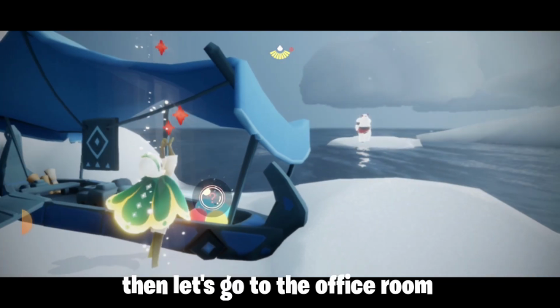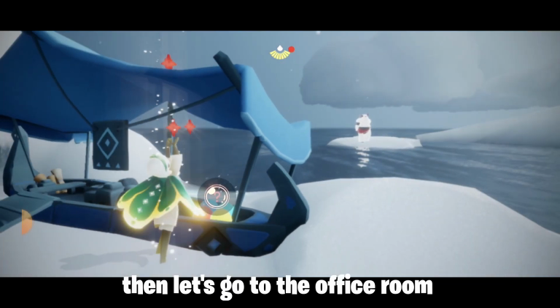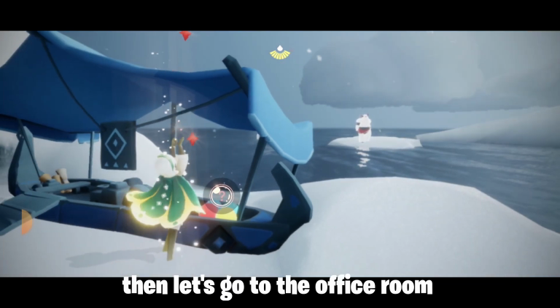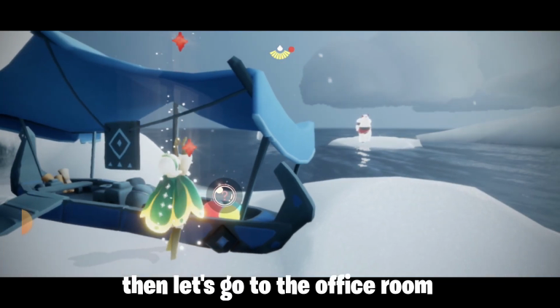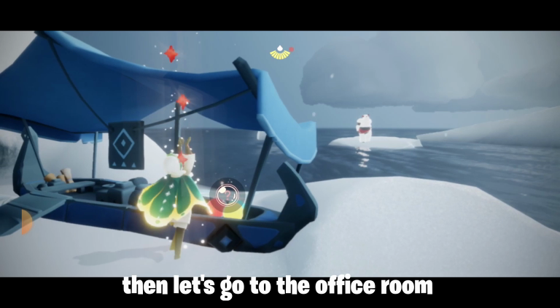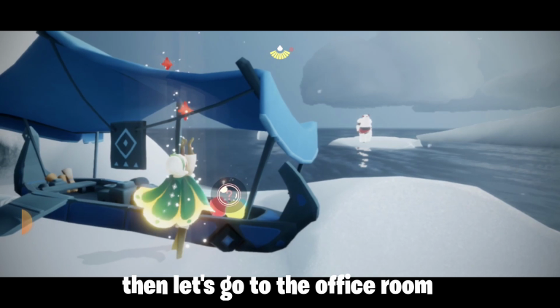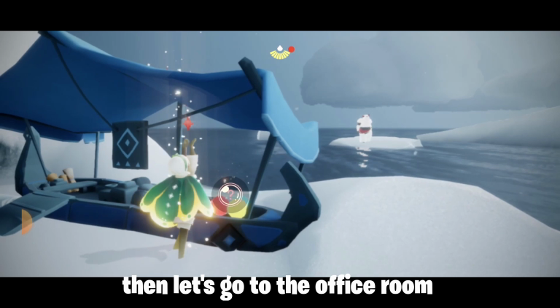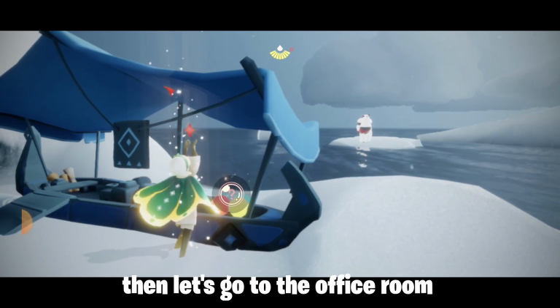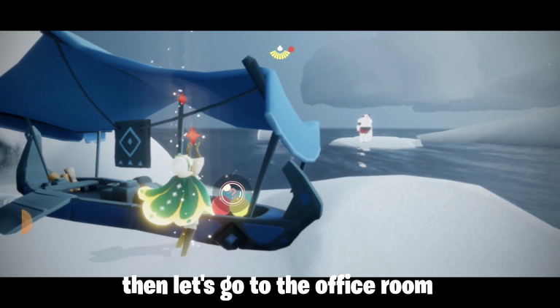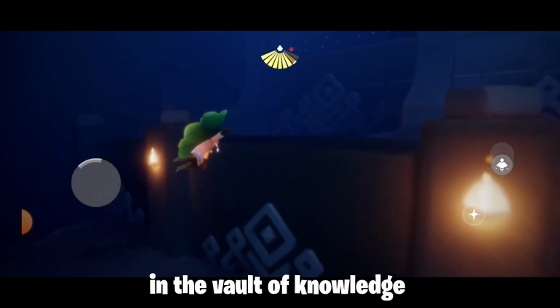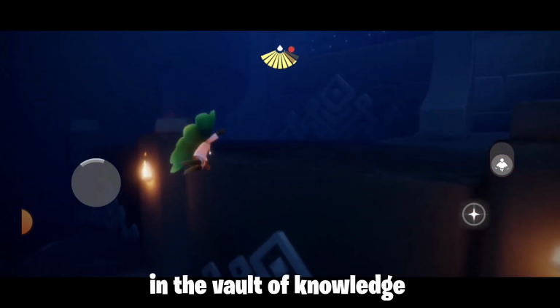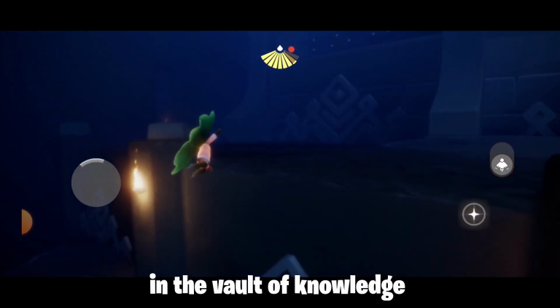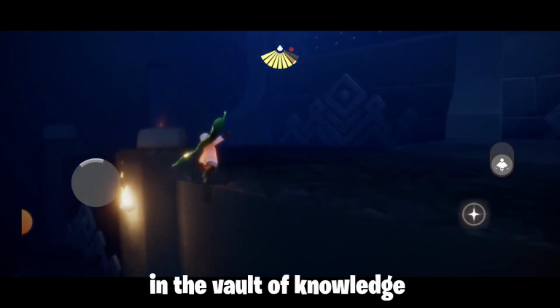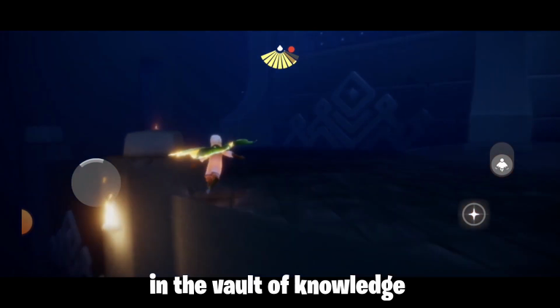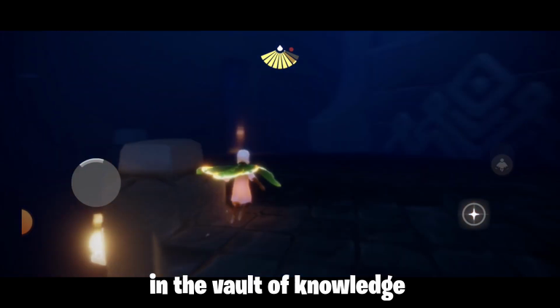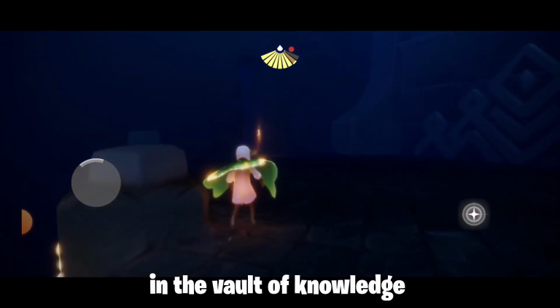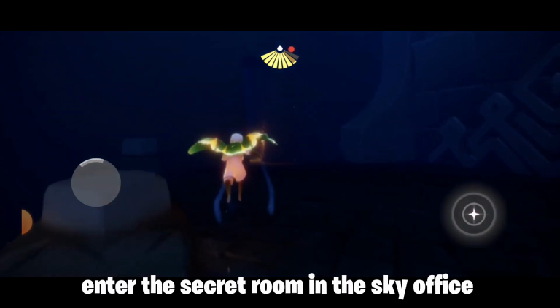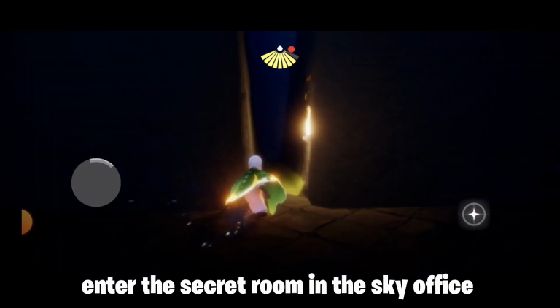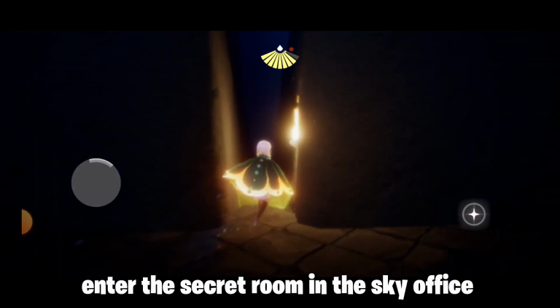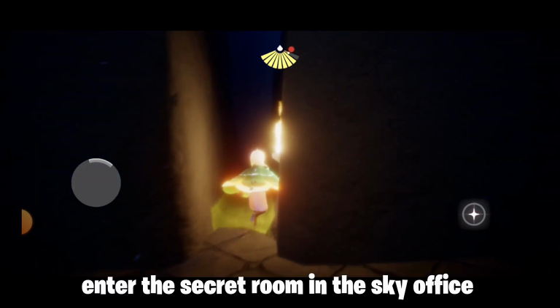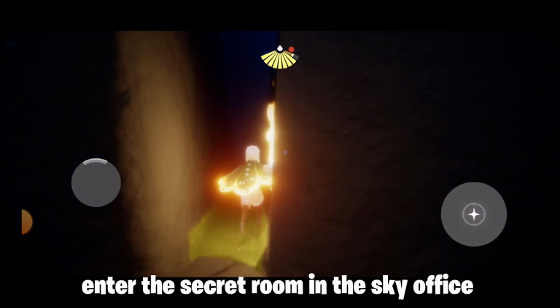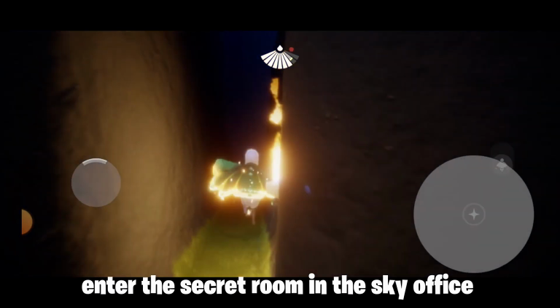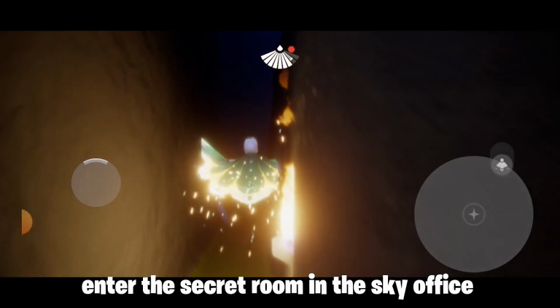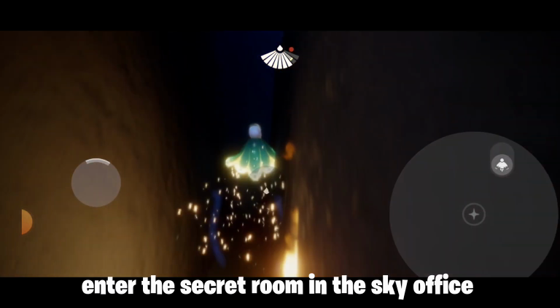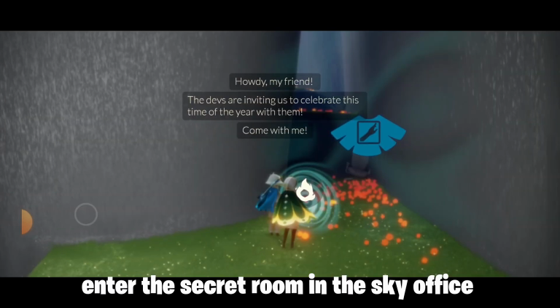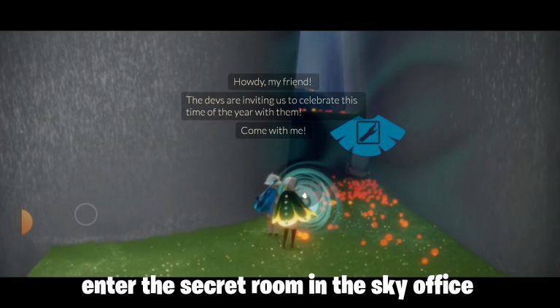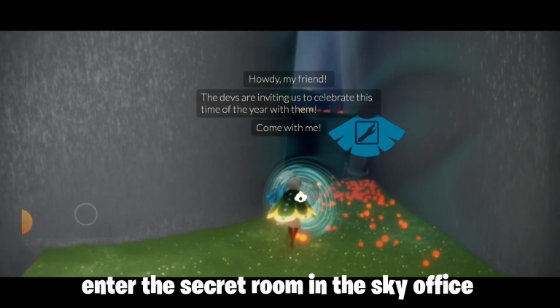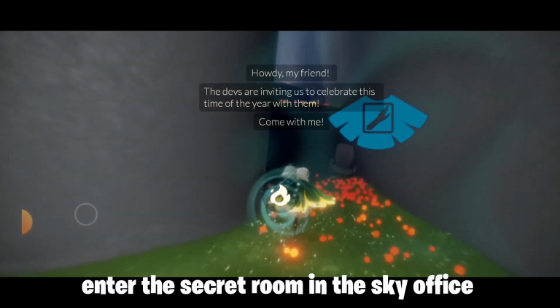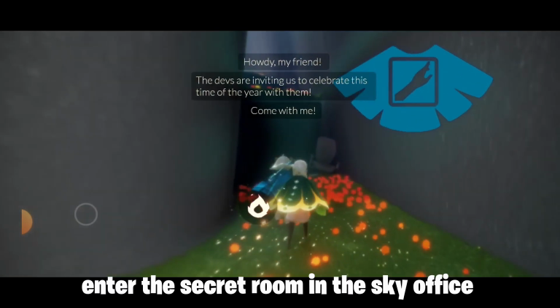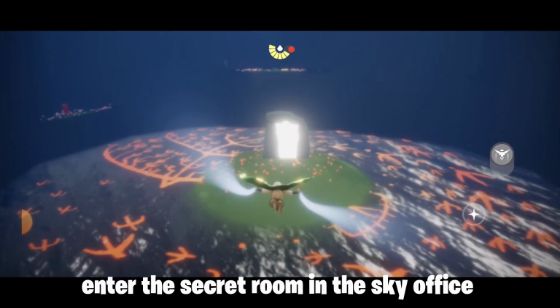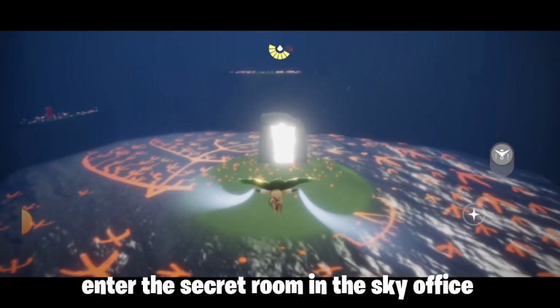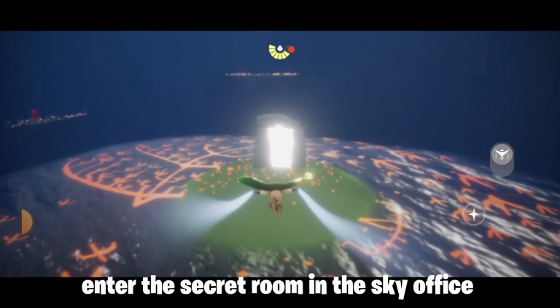Then let's go to the office room. In the Vault of Knowledge, enter the secret room in the Sky office.